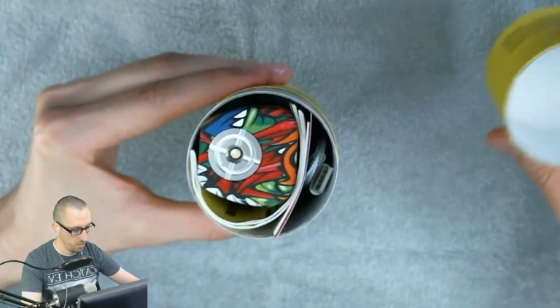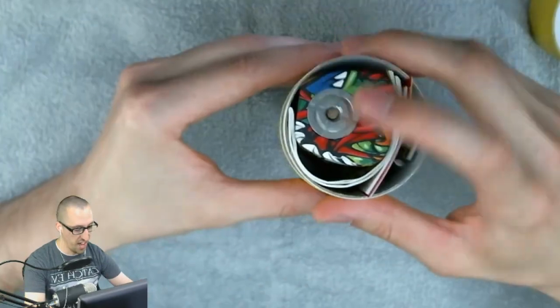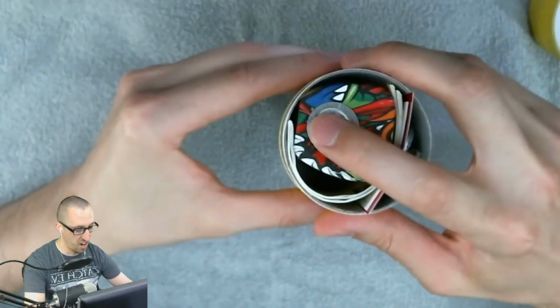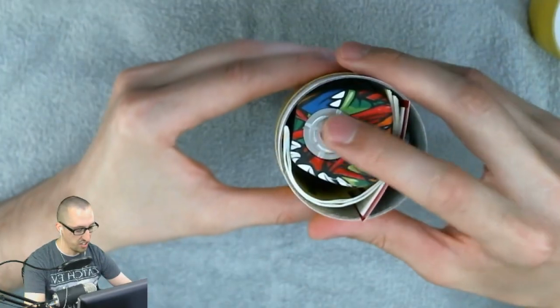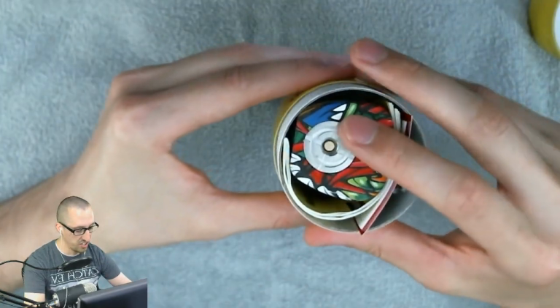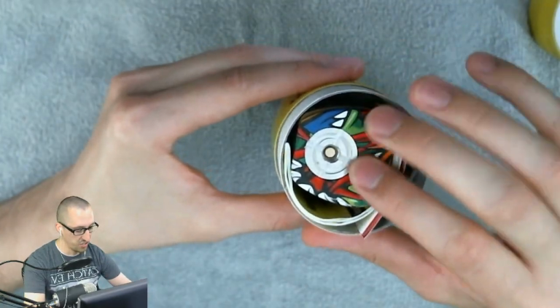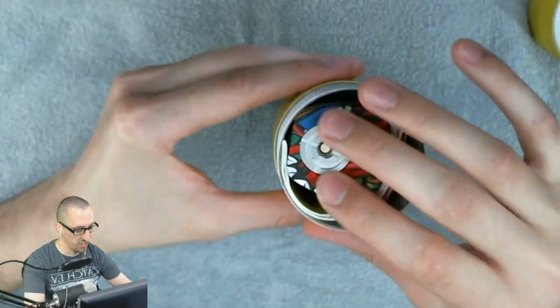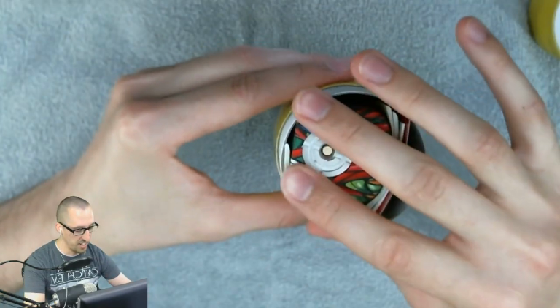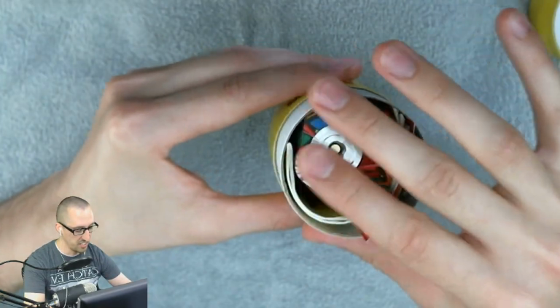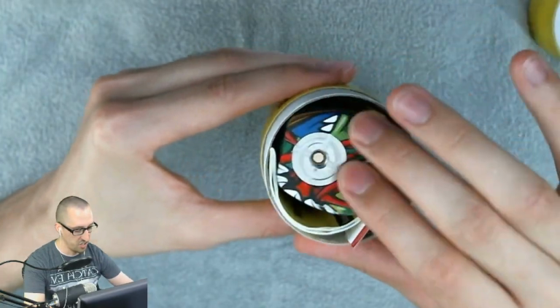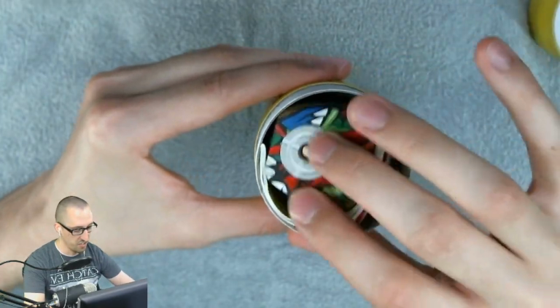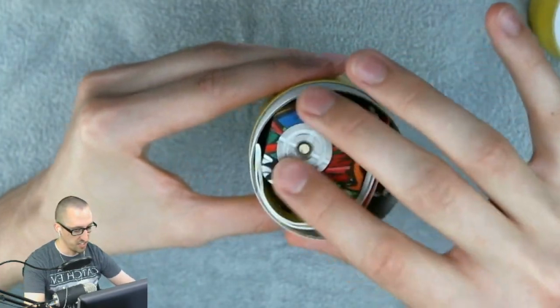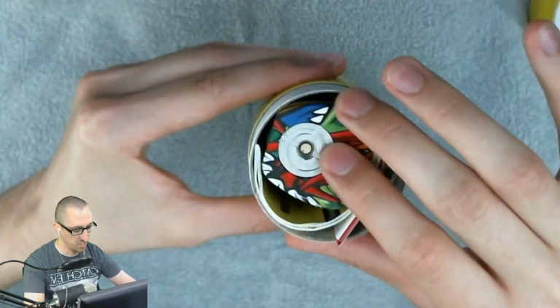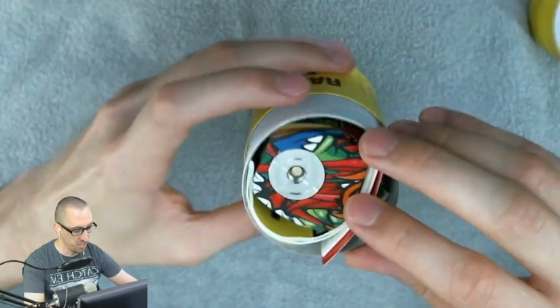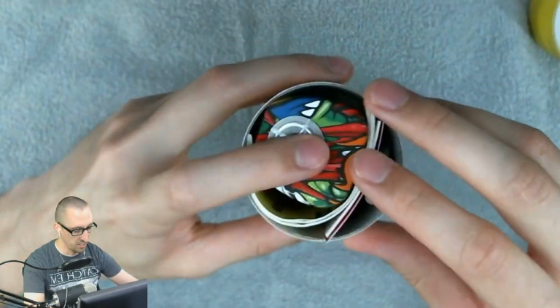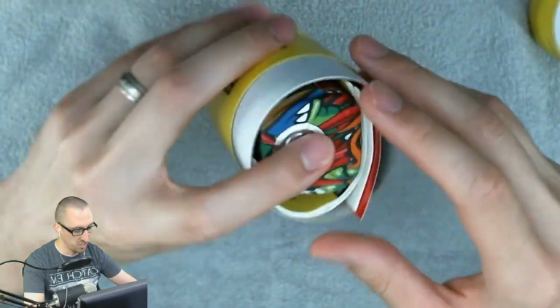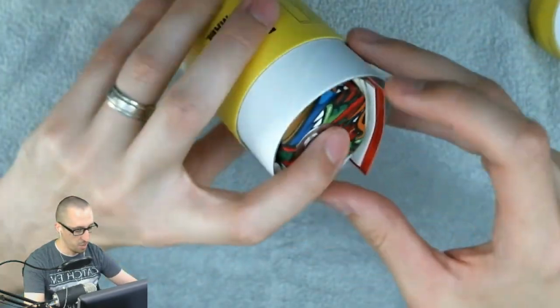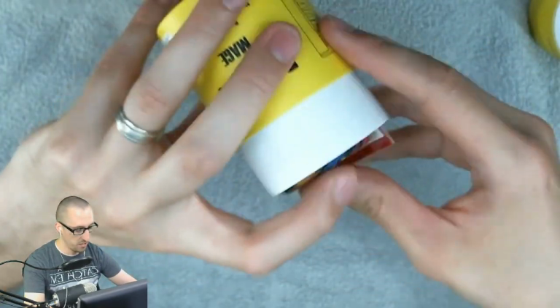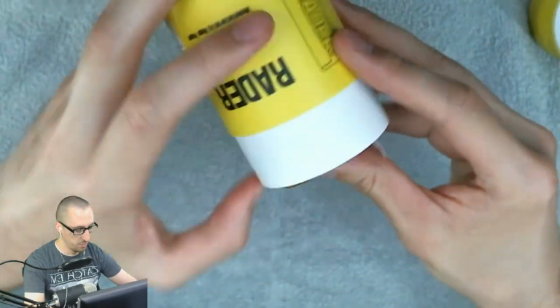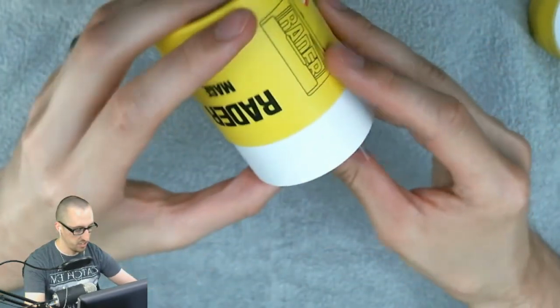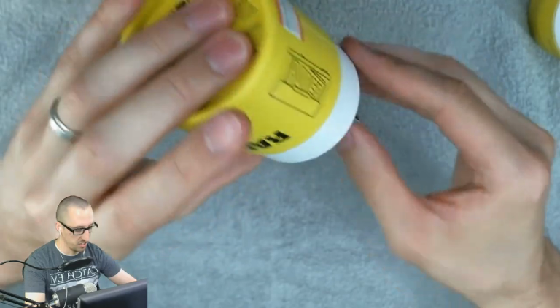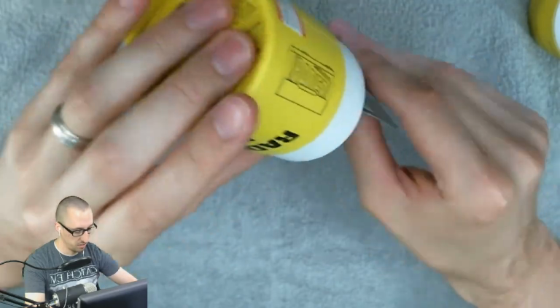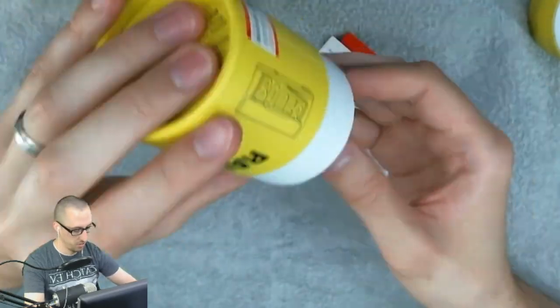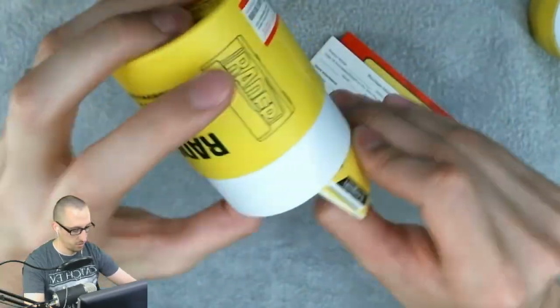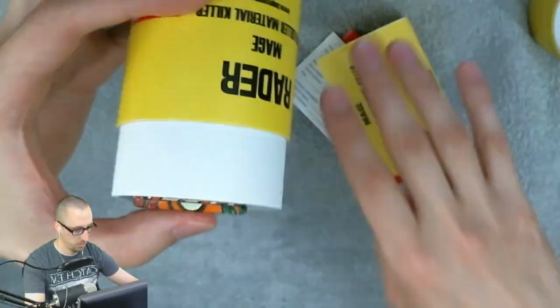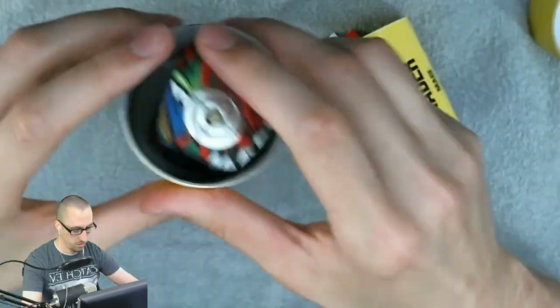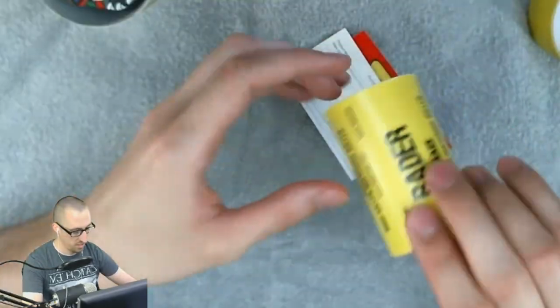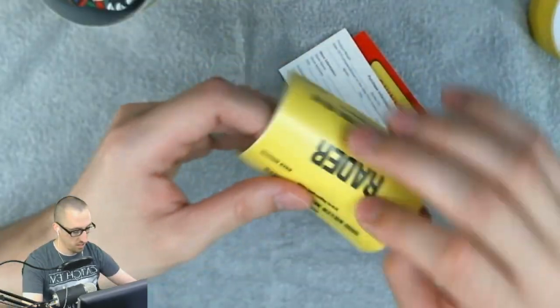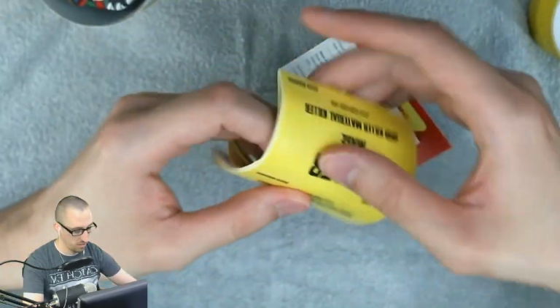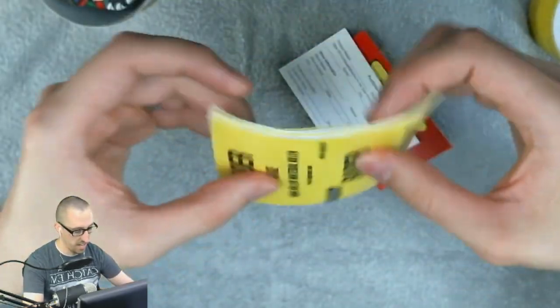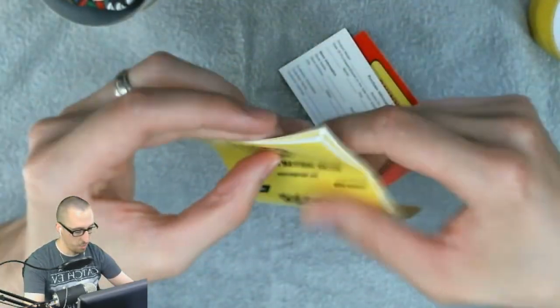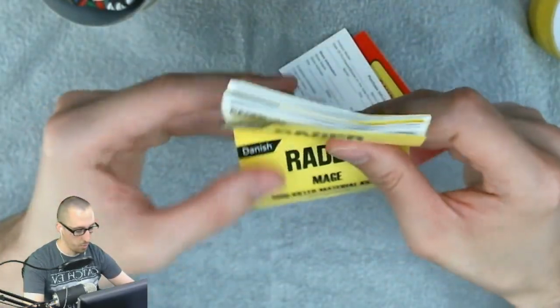That already looks really nice — oh, that feels nice too. Let's dump out the materials and take a look.